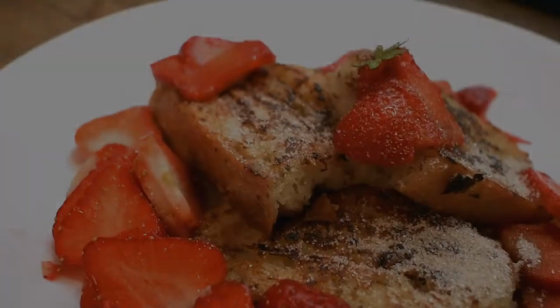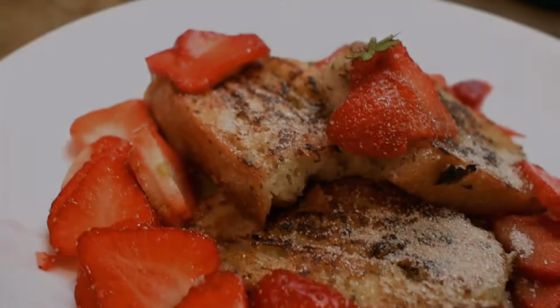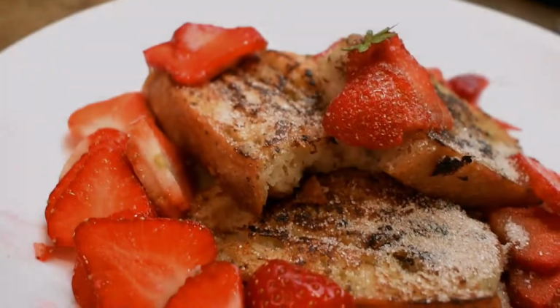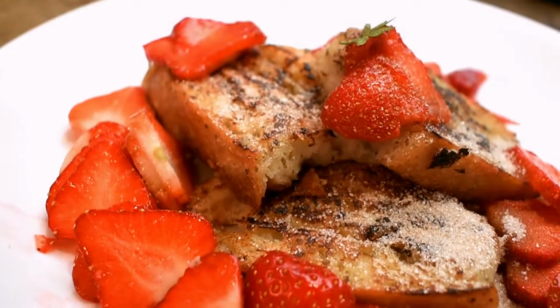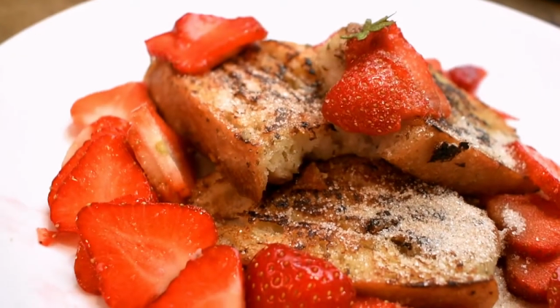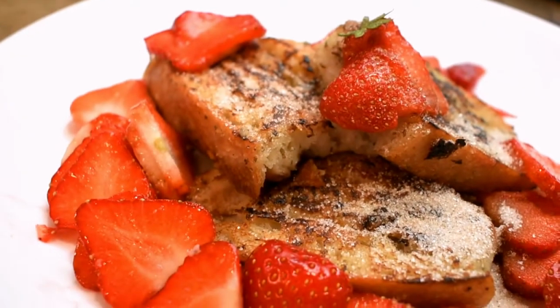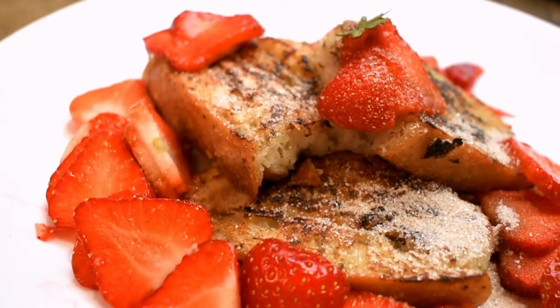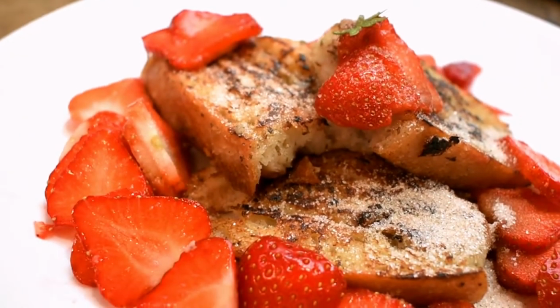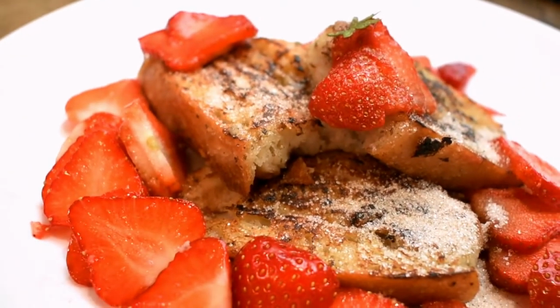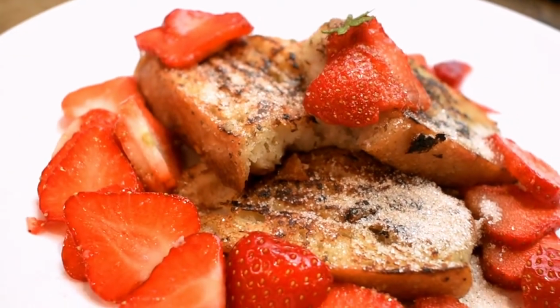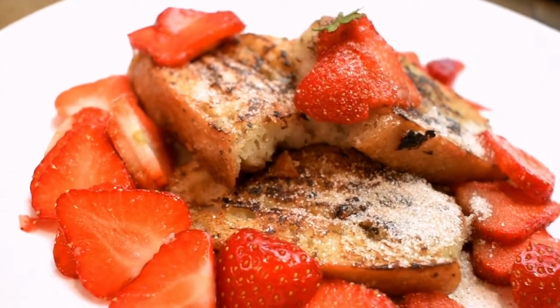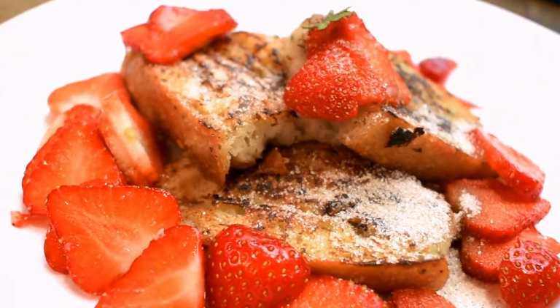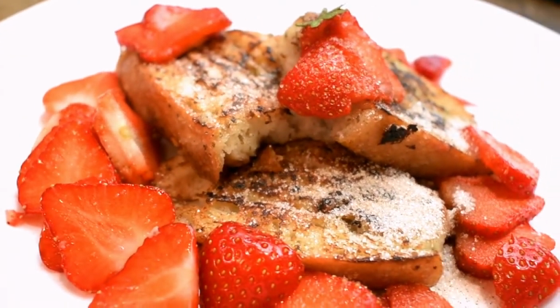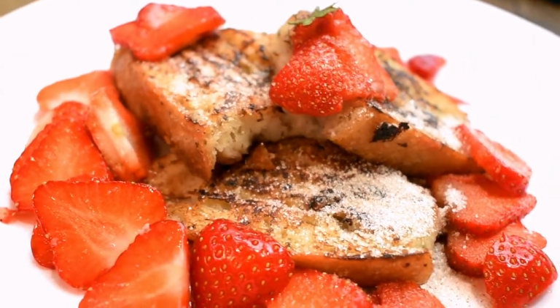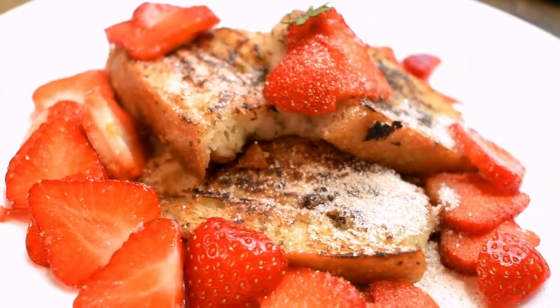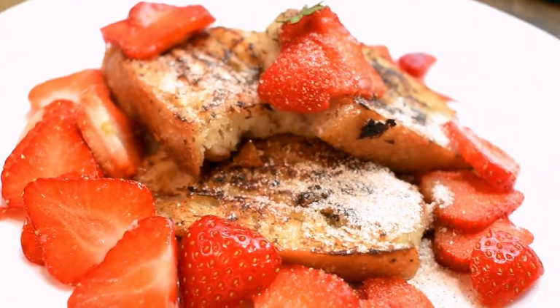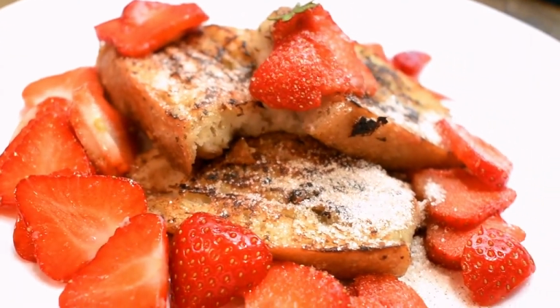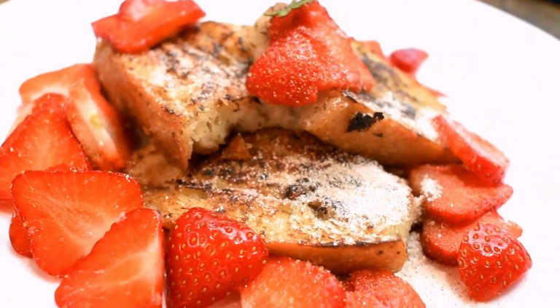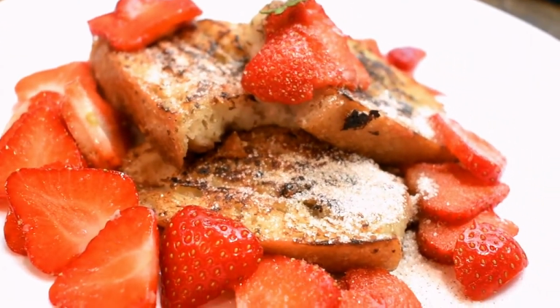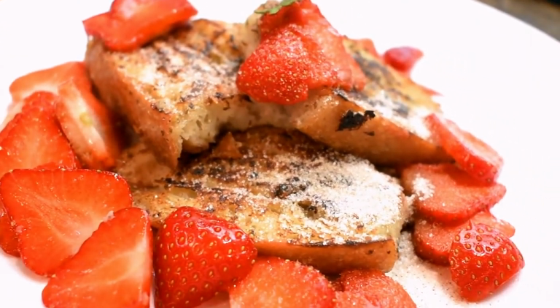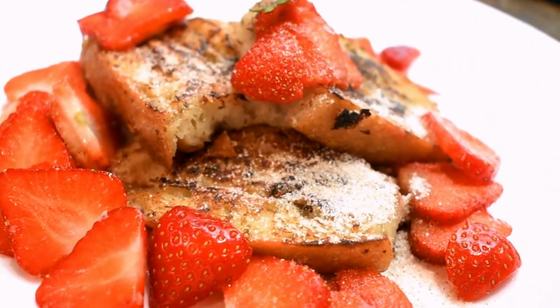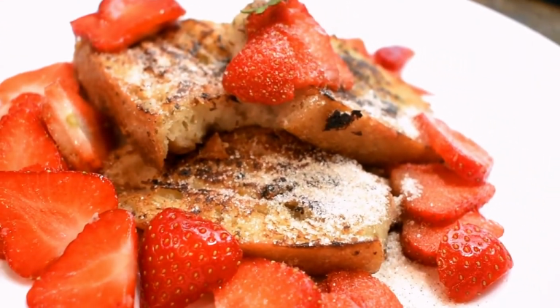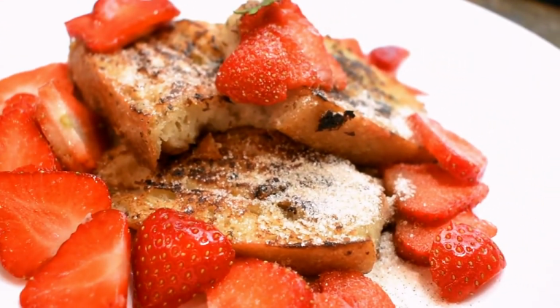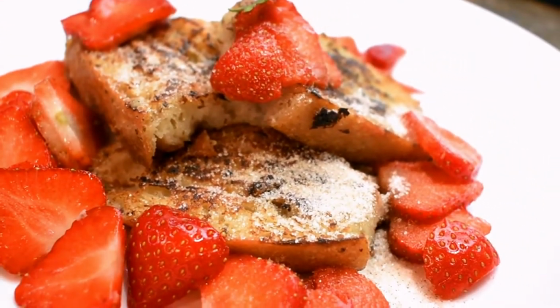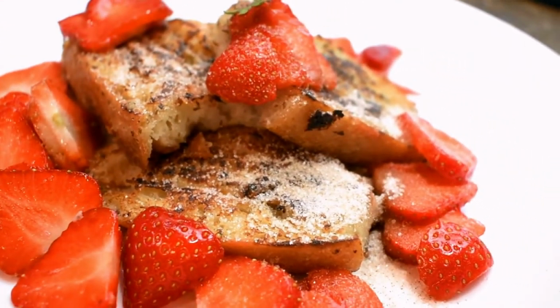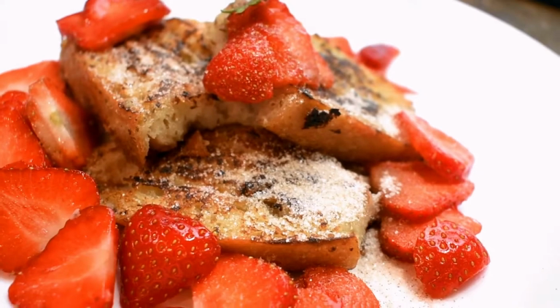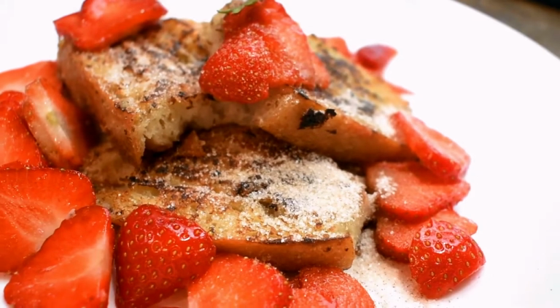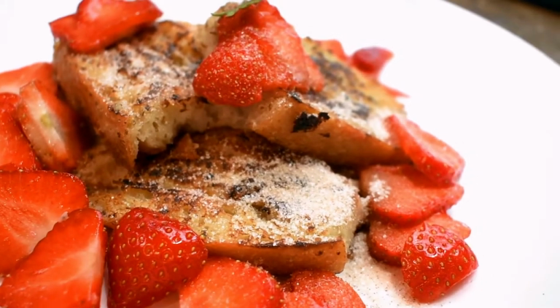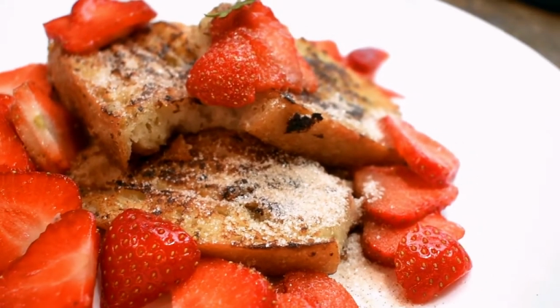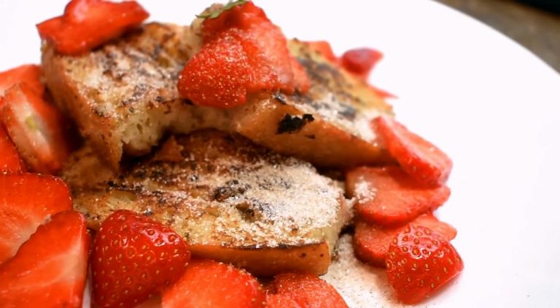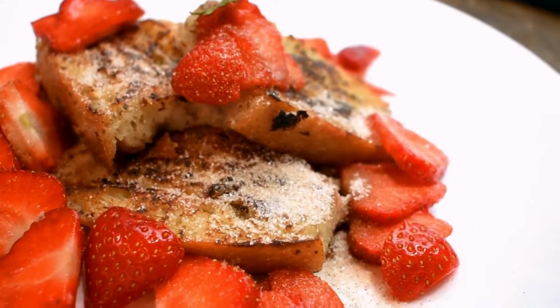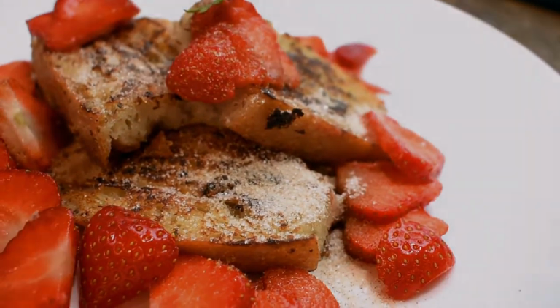So I started my day with, I have to say, a very, very nice breakfast. French toast — can't go wrong.